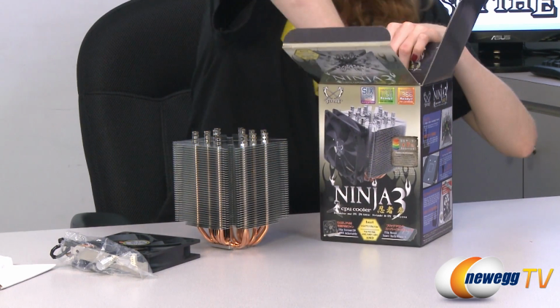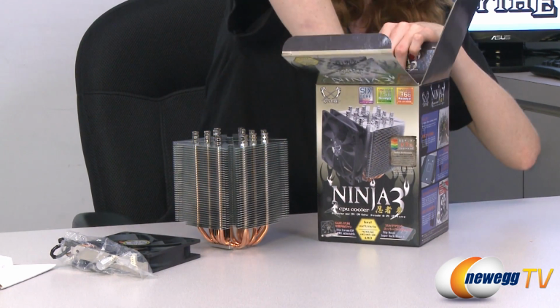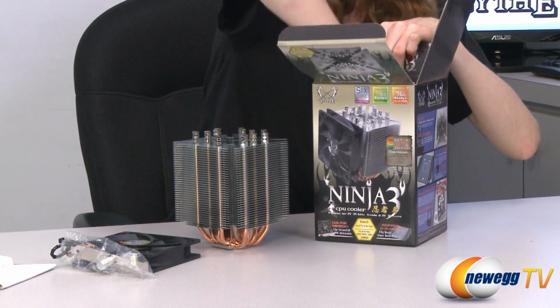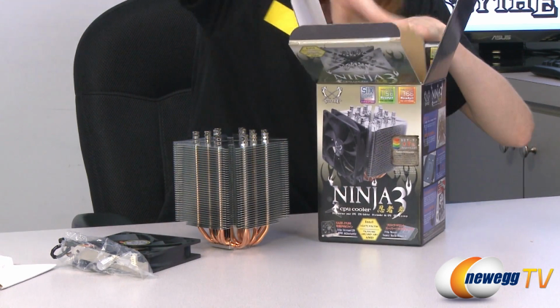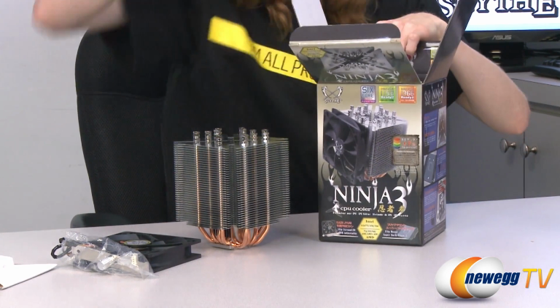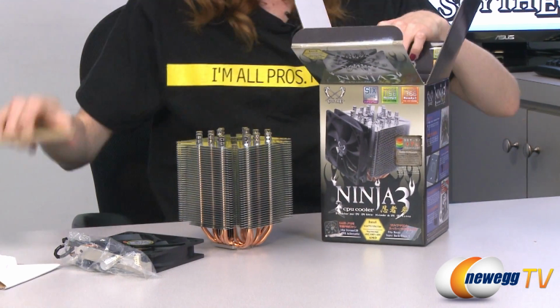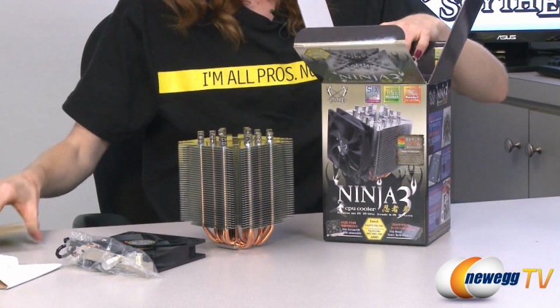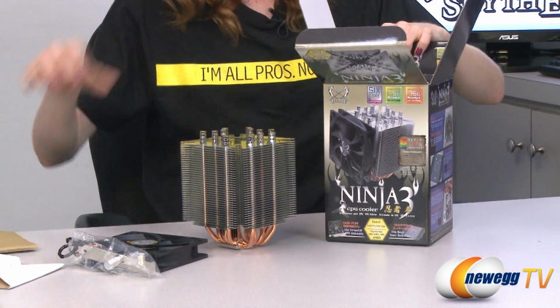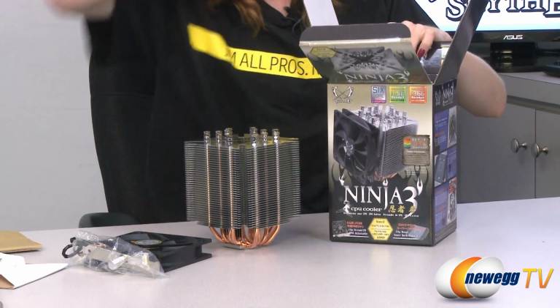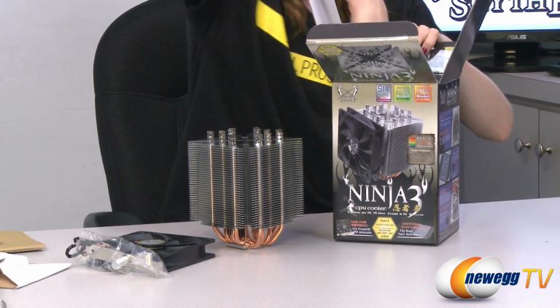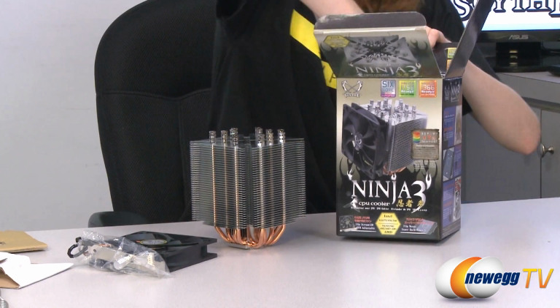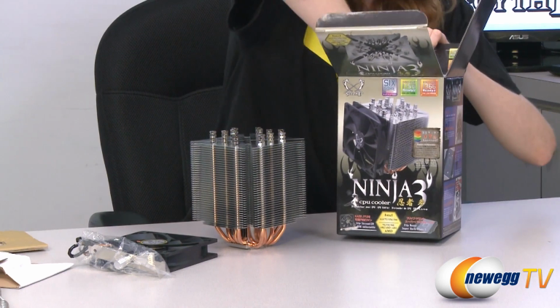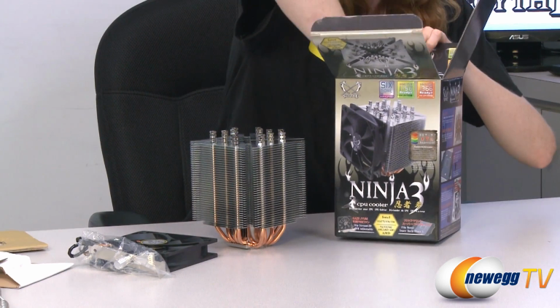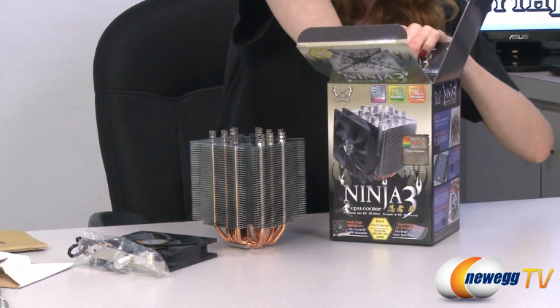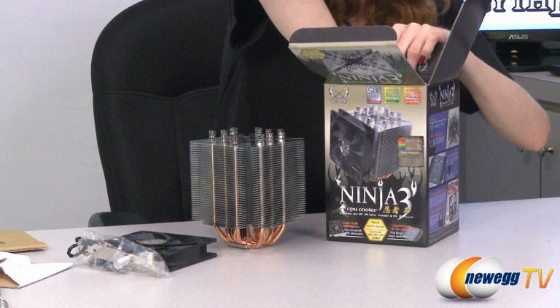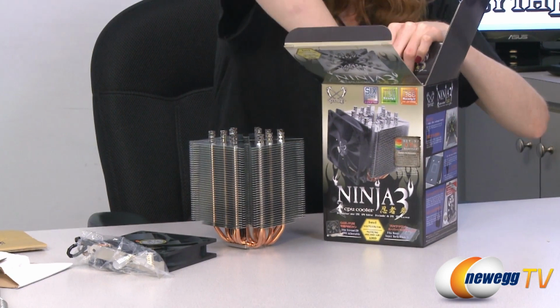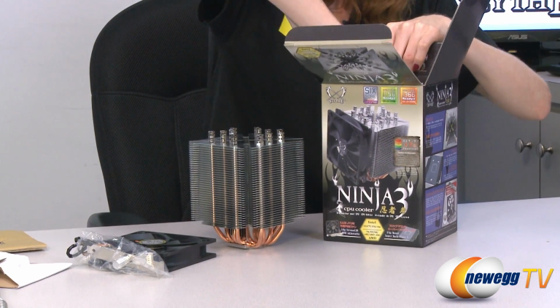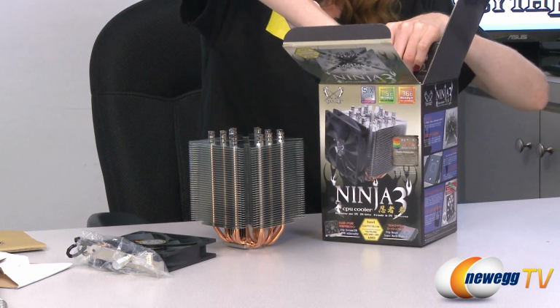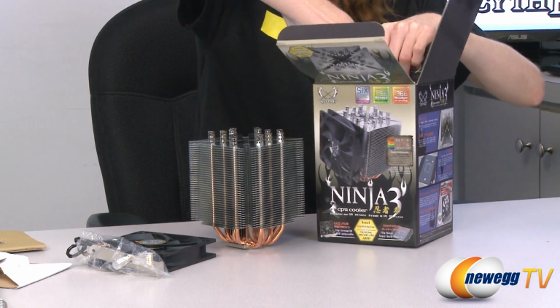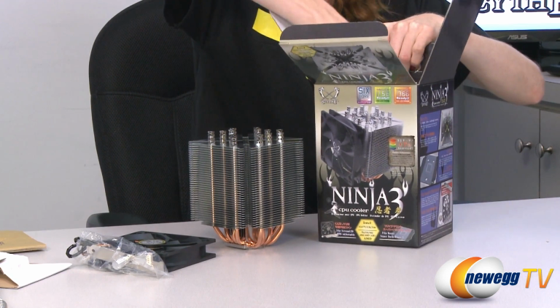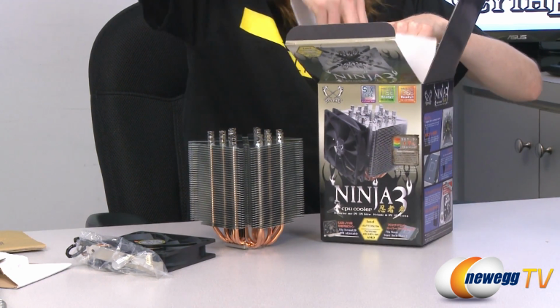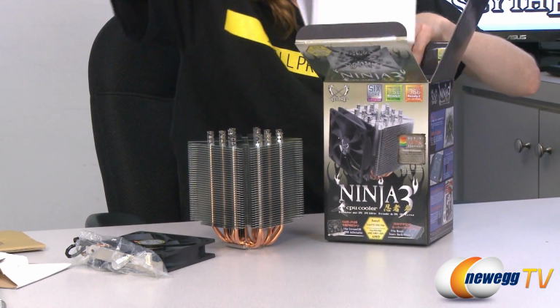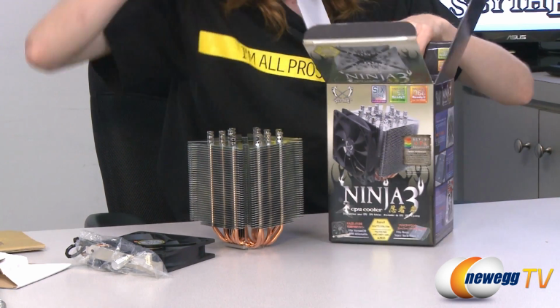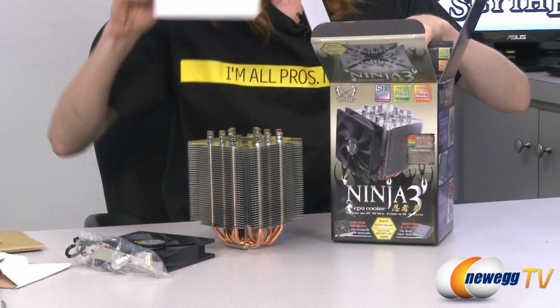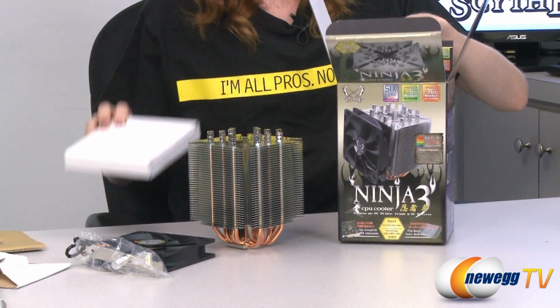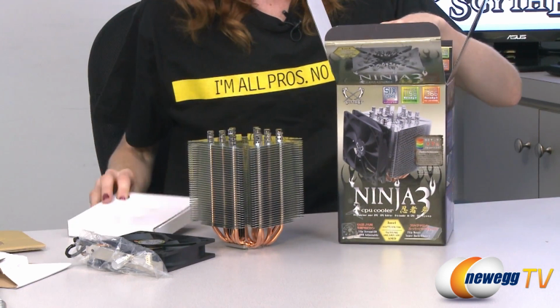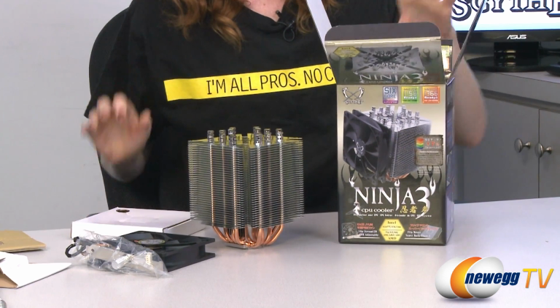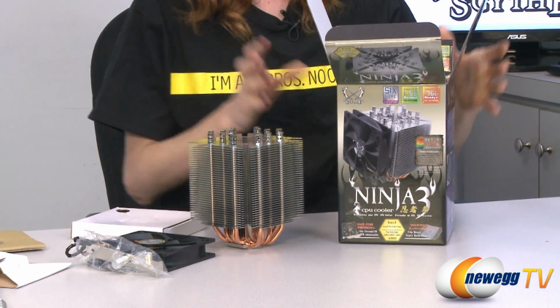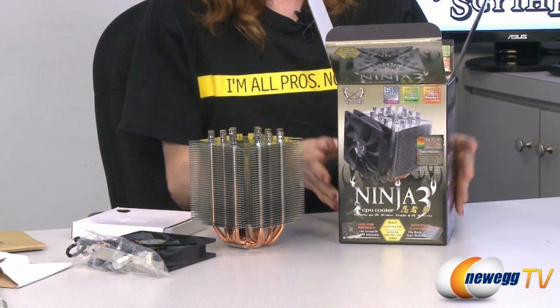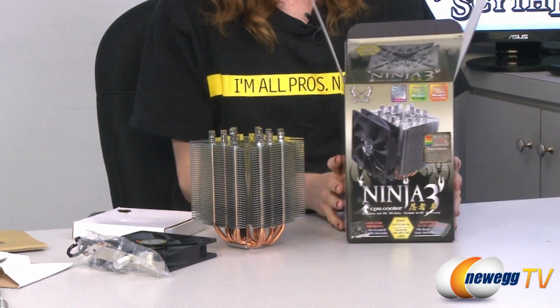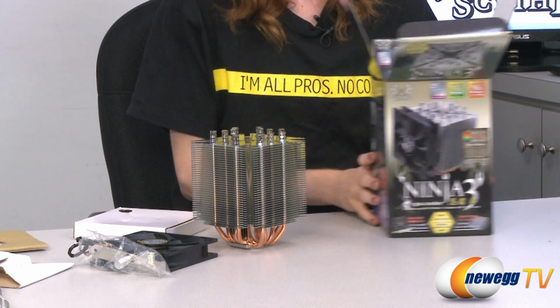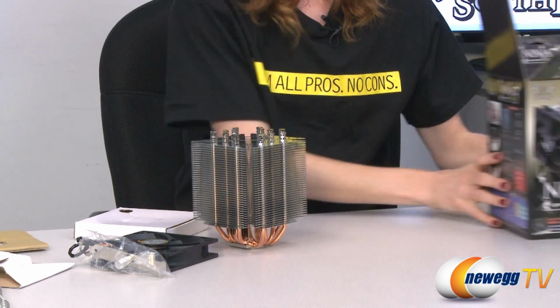Scythe has provided us with two different types of mountings needed for the two different systems. I'll show you that as soon as we get there.